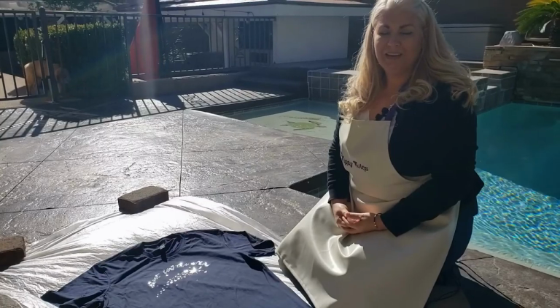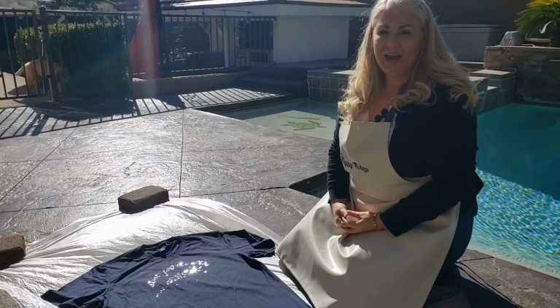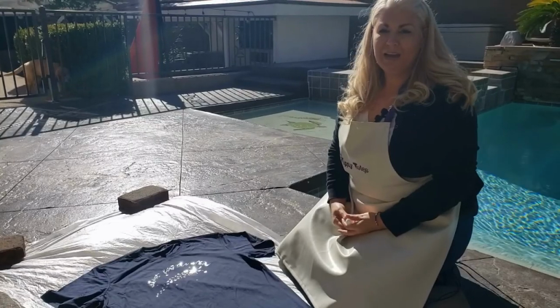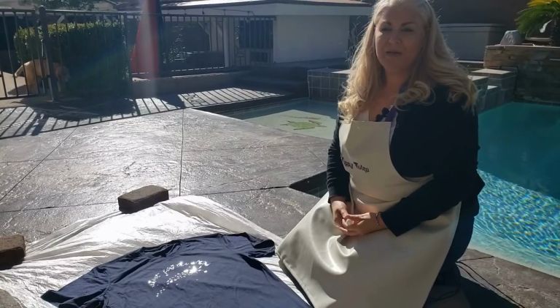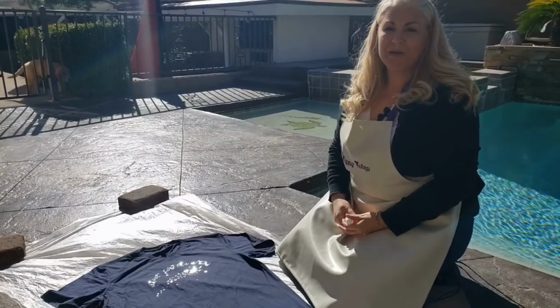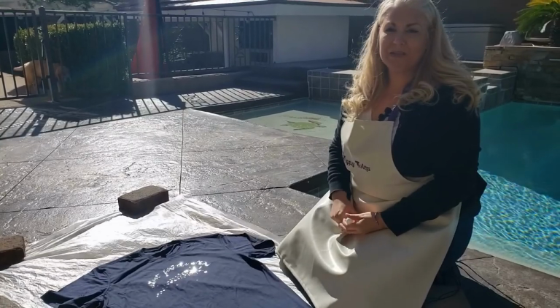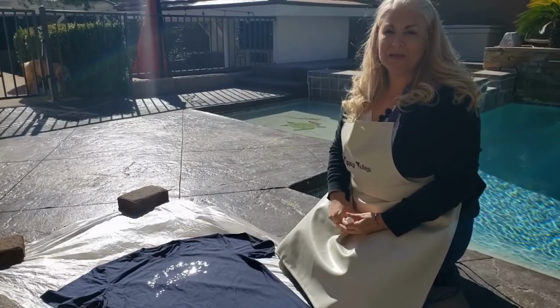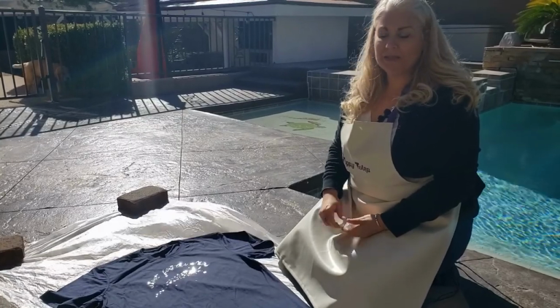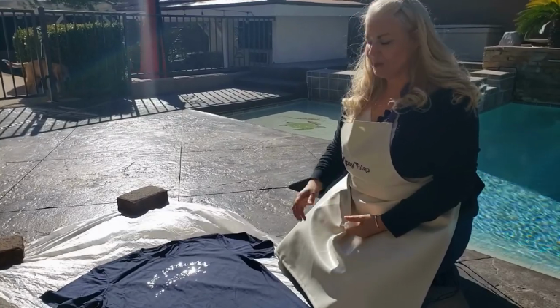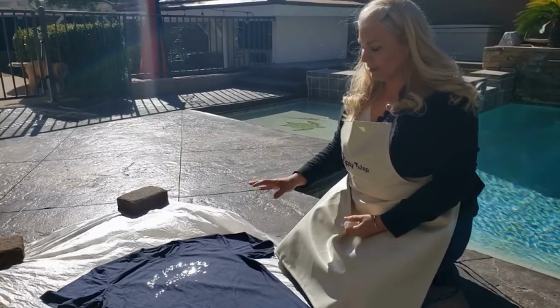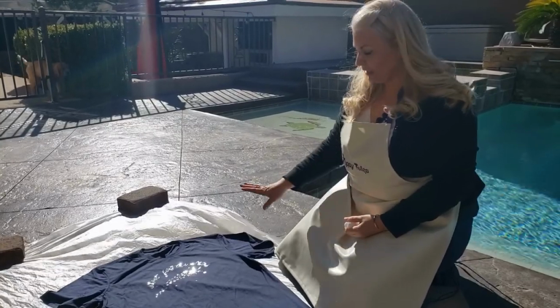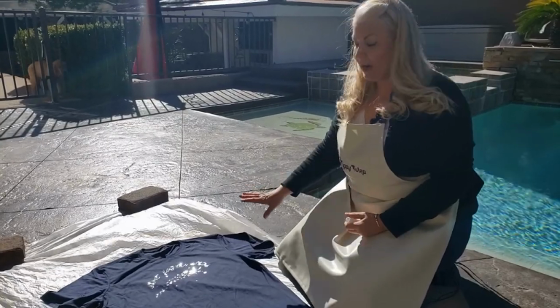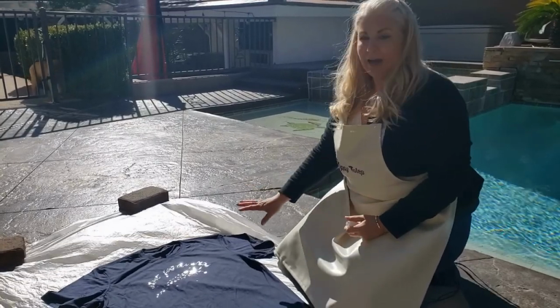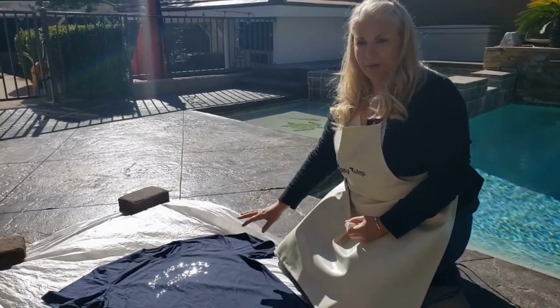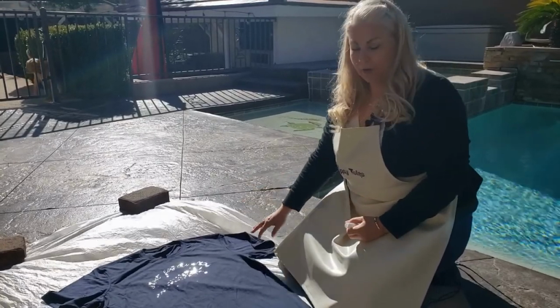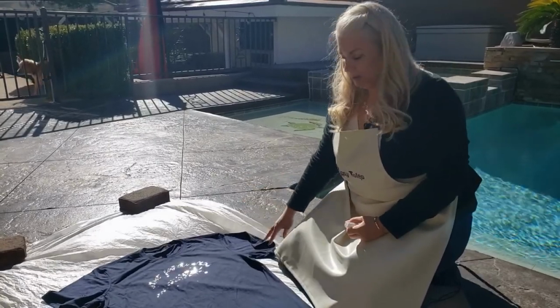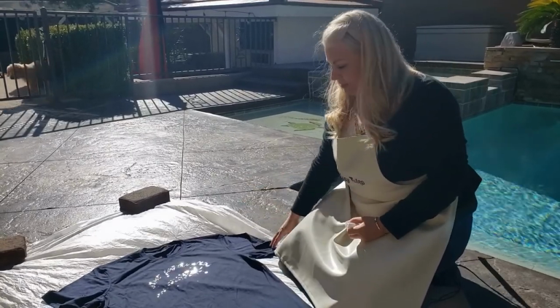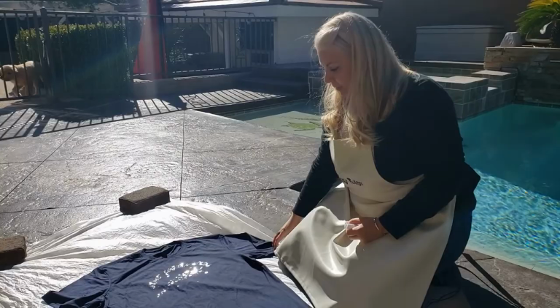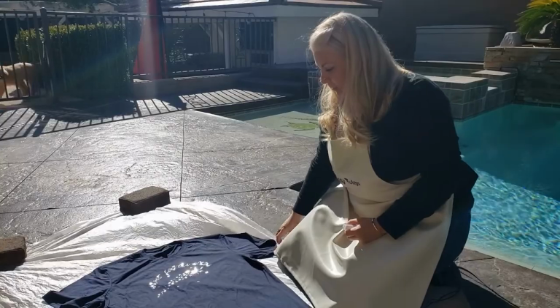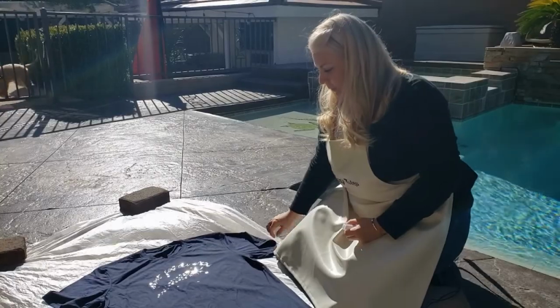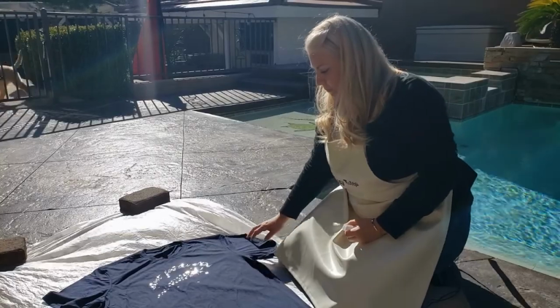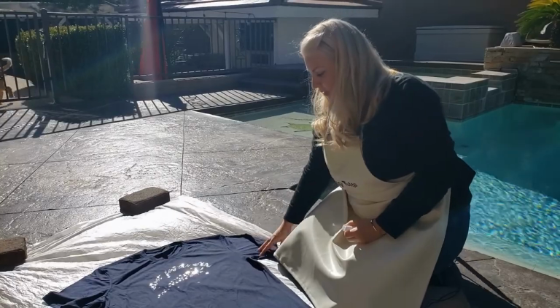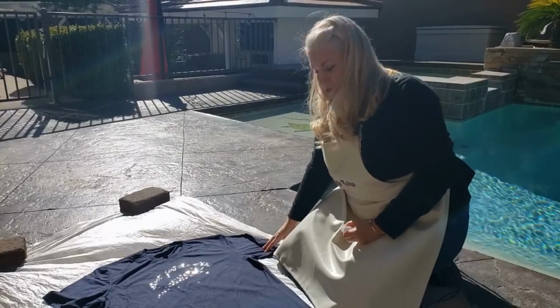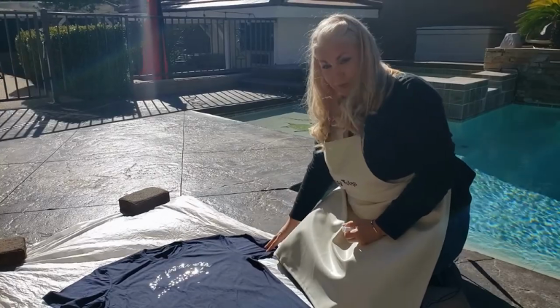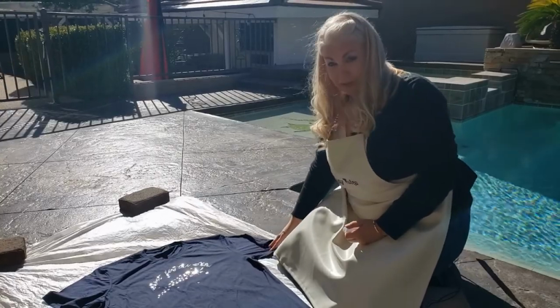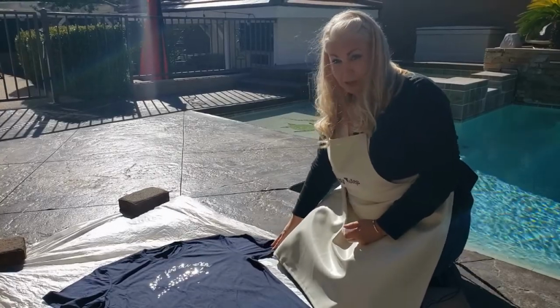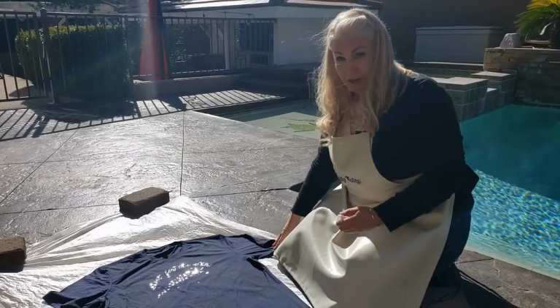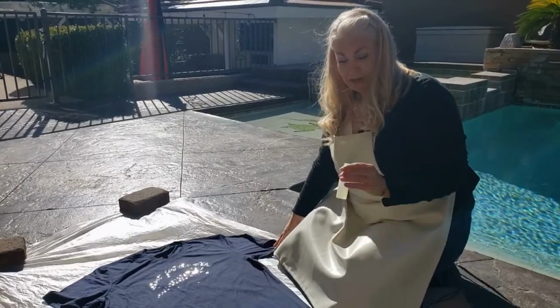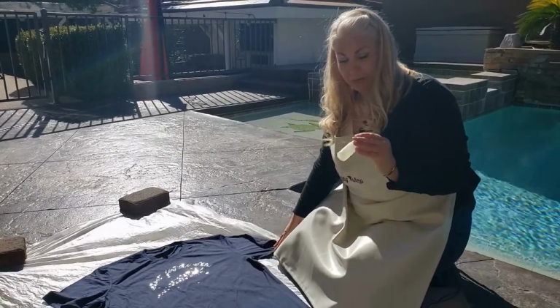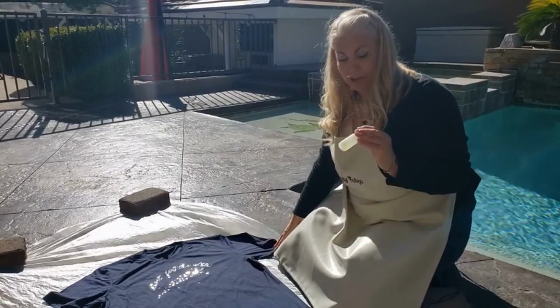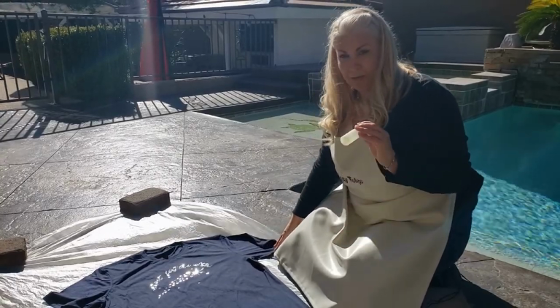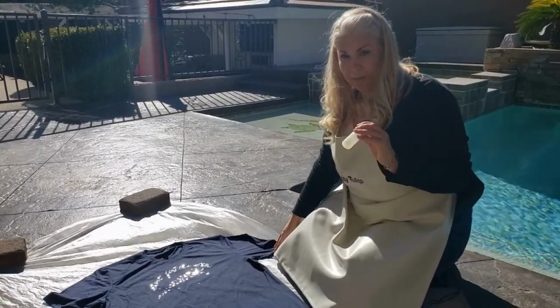Hi, I'm Ursula of Tipsy Toes and today I am going to demo the Shoot for the Stars bleach part.